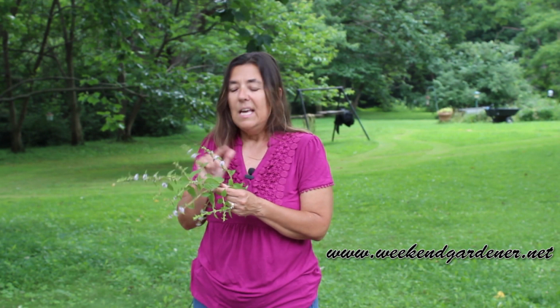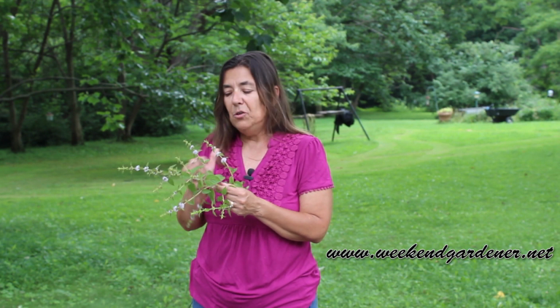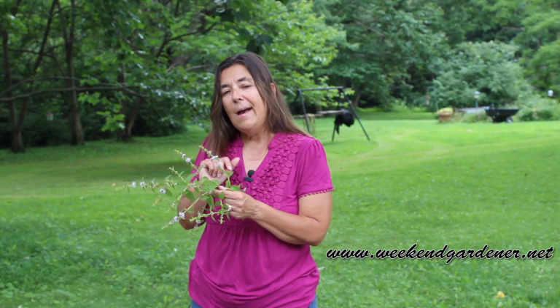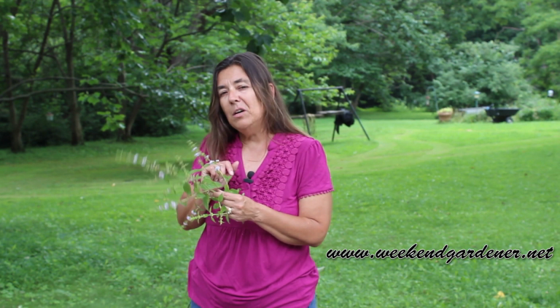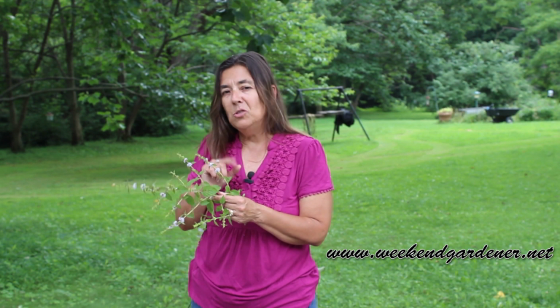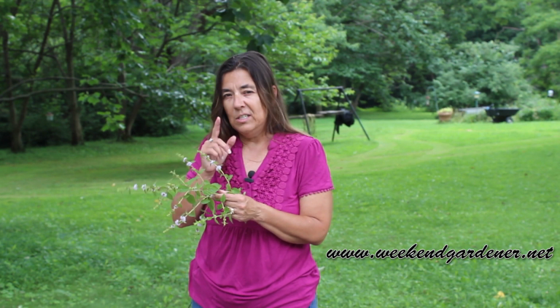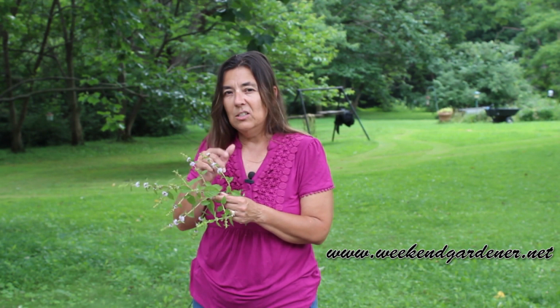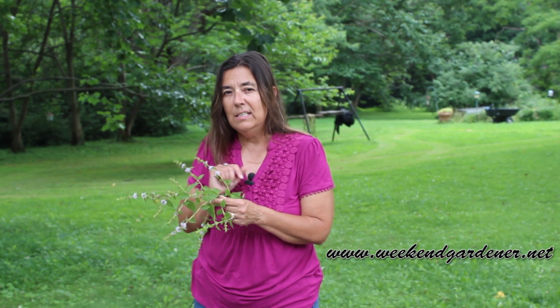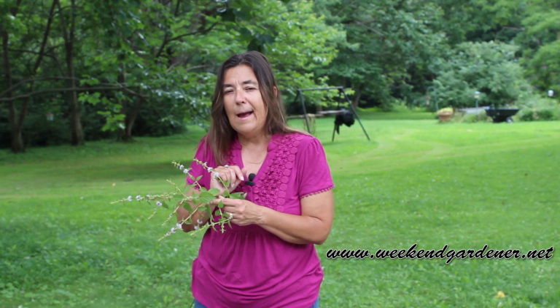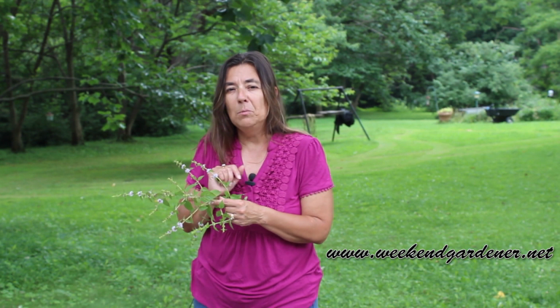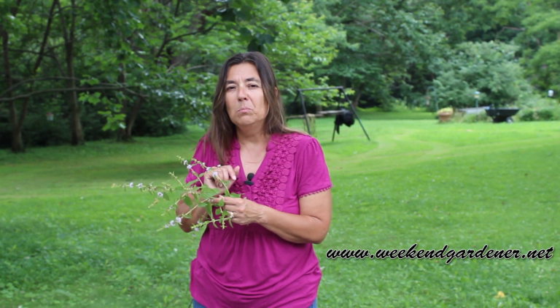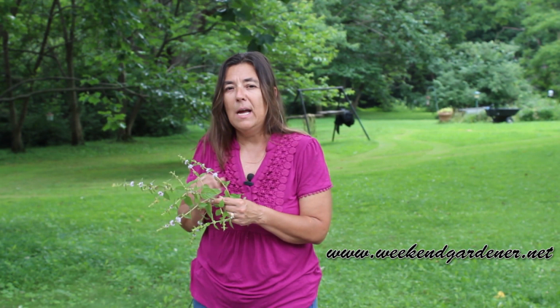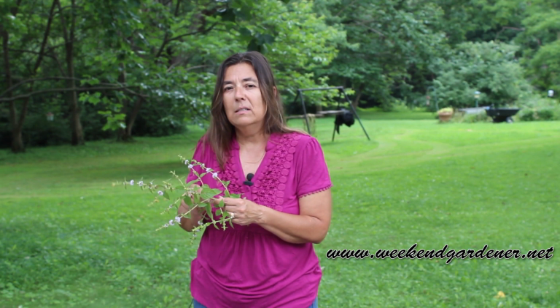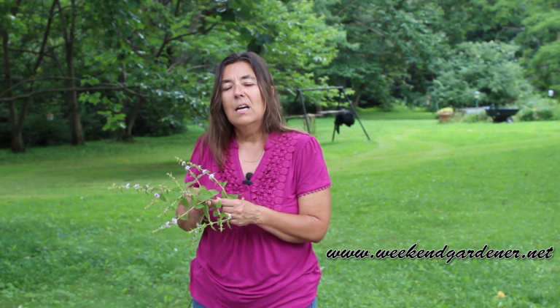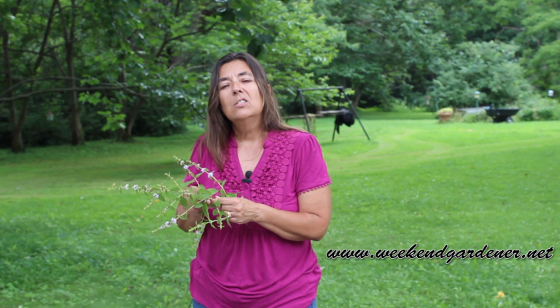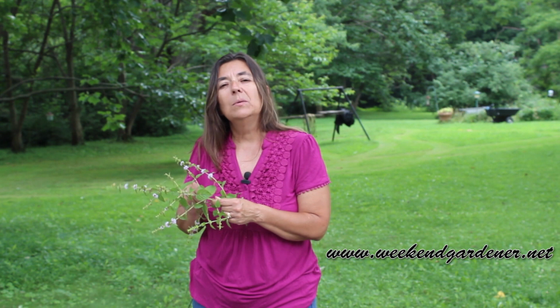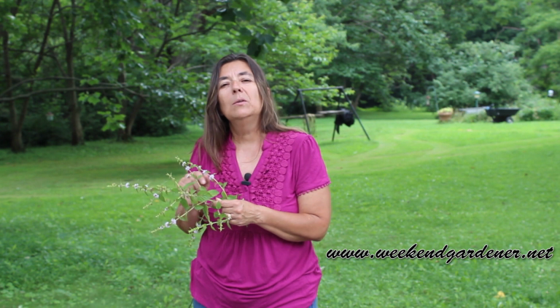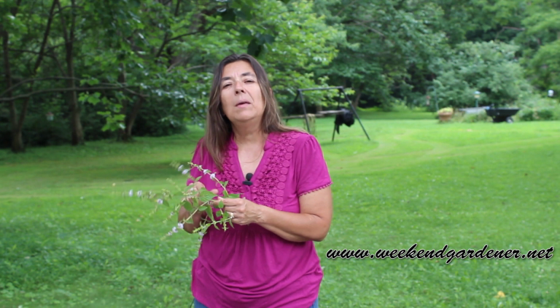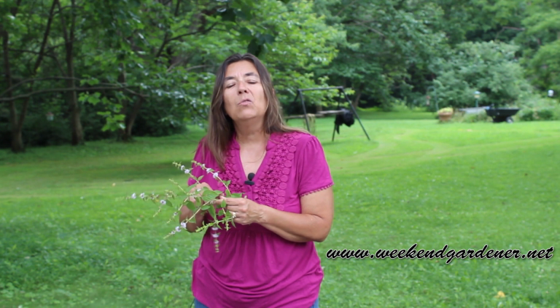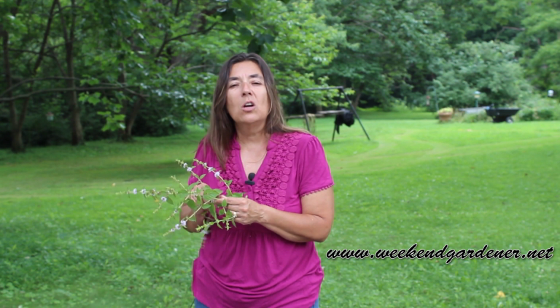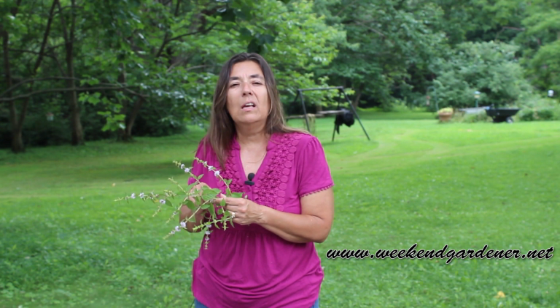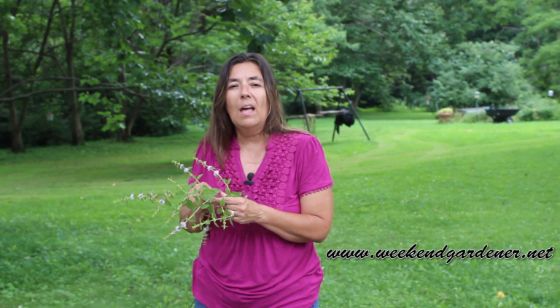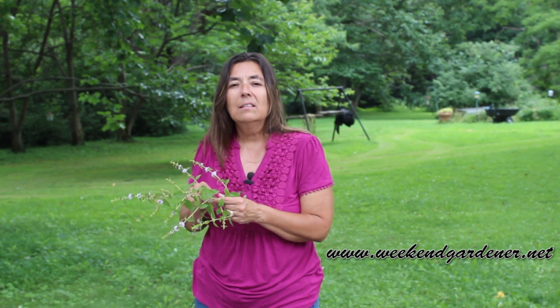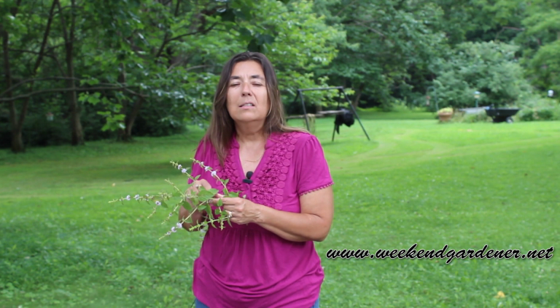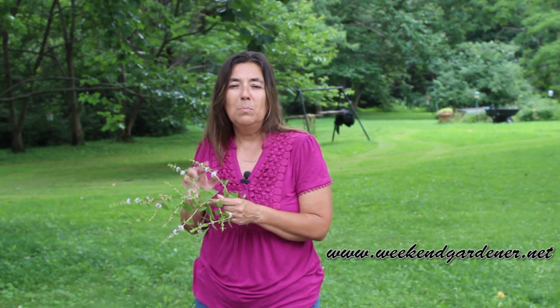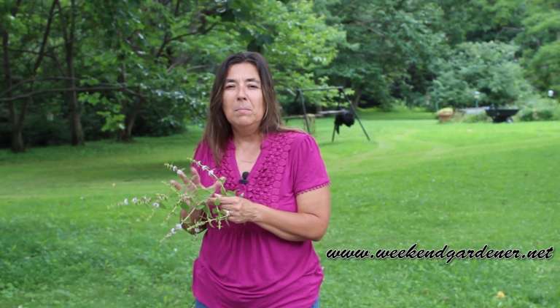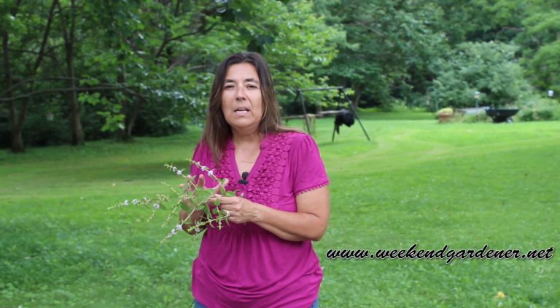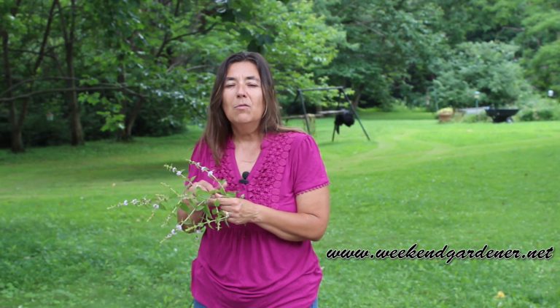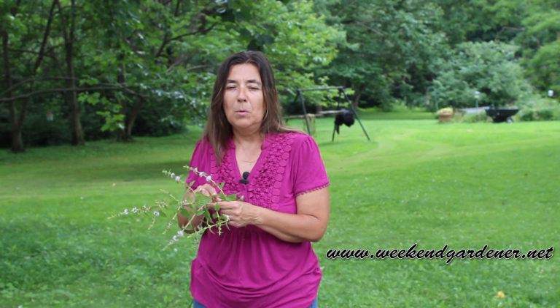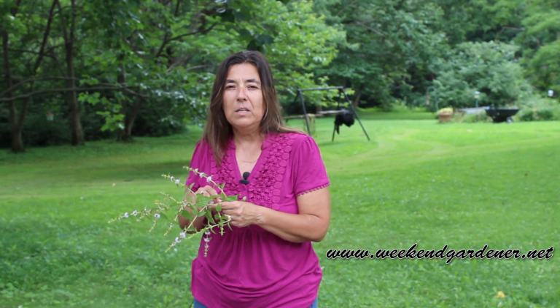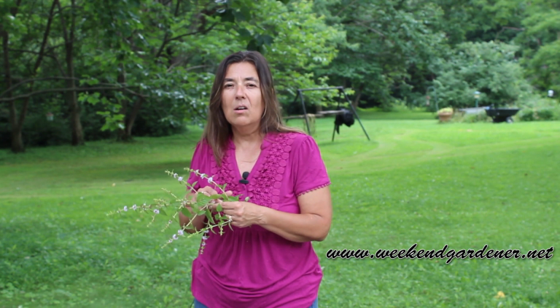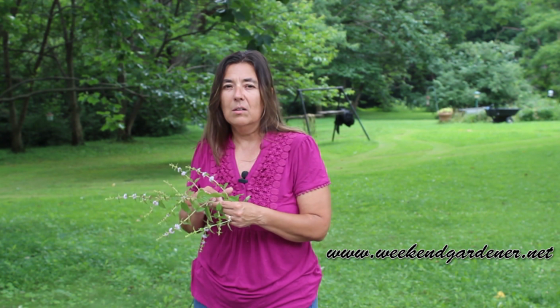If you have those, you're guaranteed to have the mint plant. So until we meet in the garden again, this has been Mindy from The Weekend Gardener.